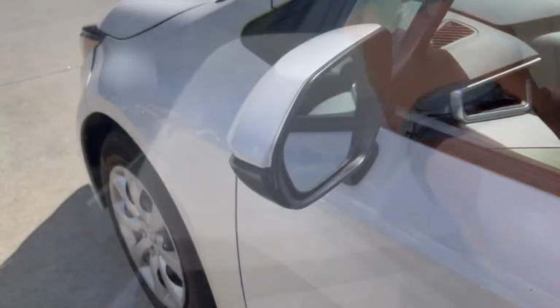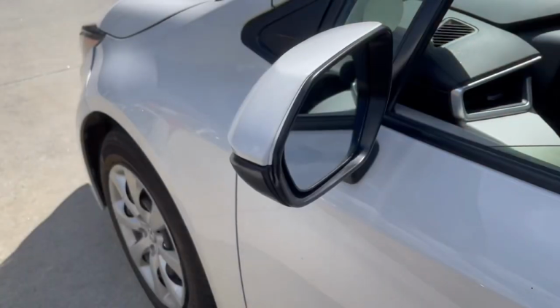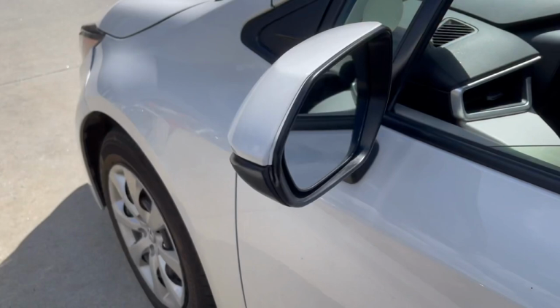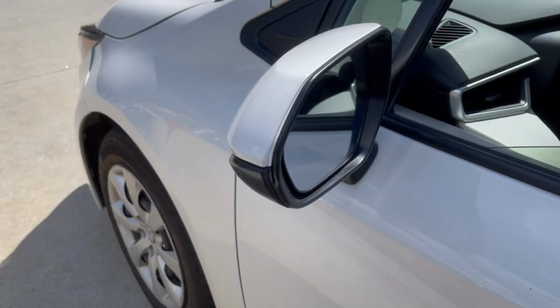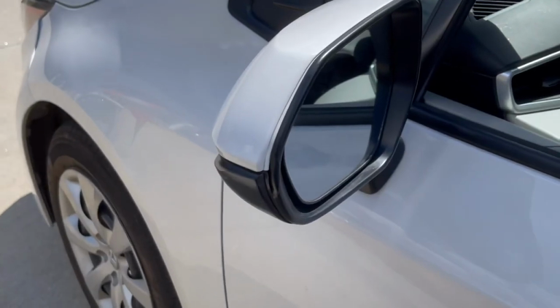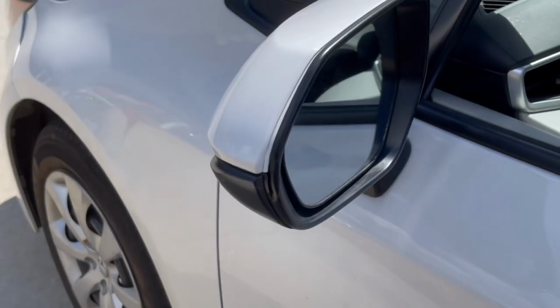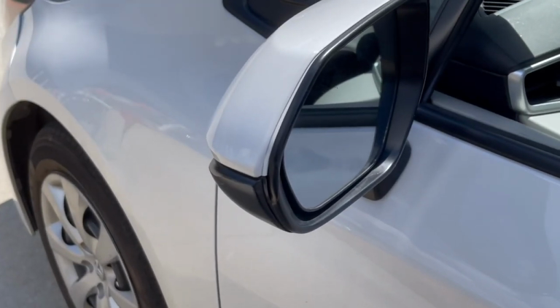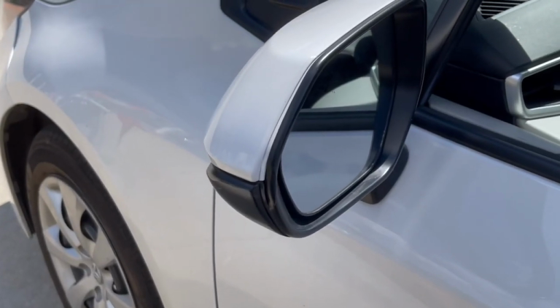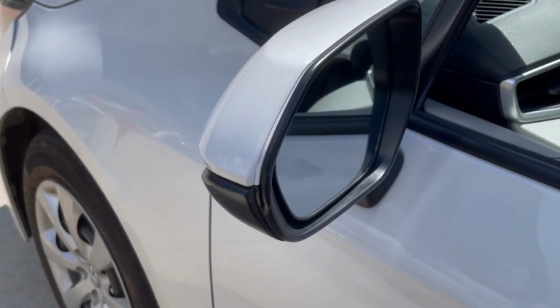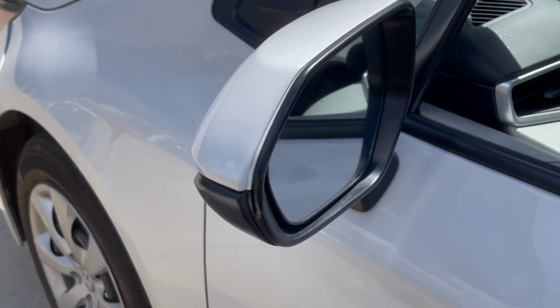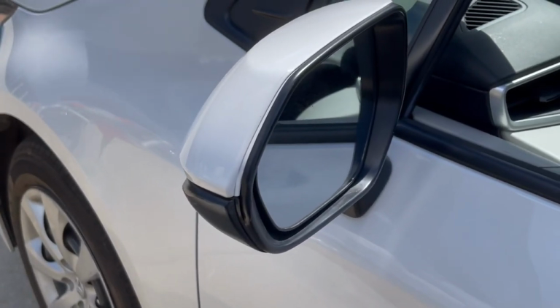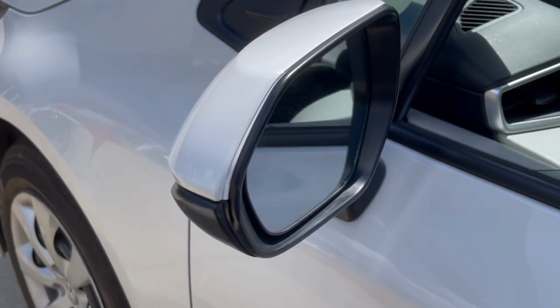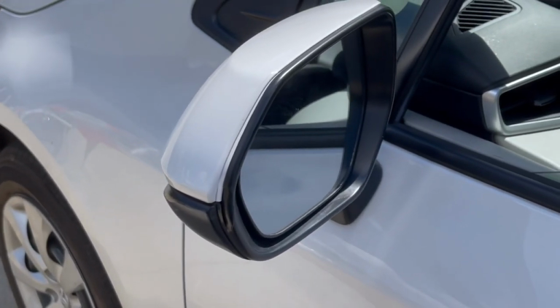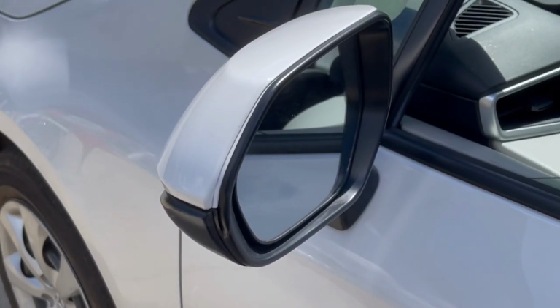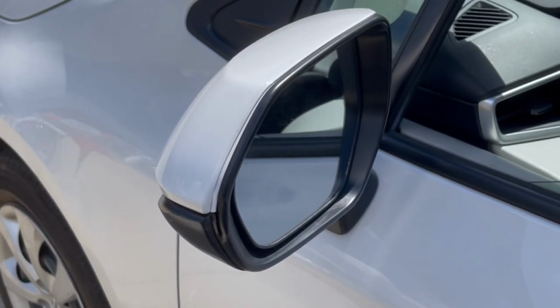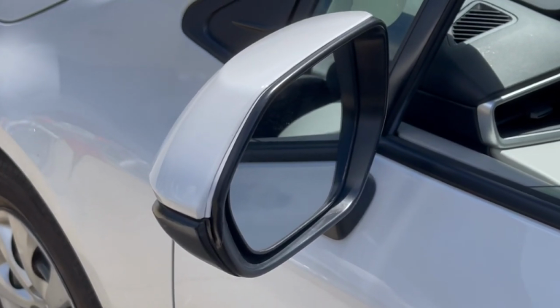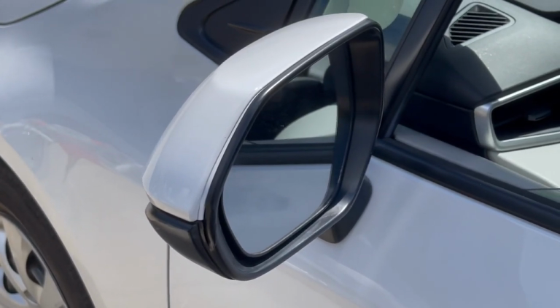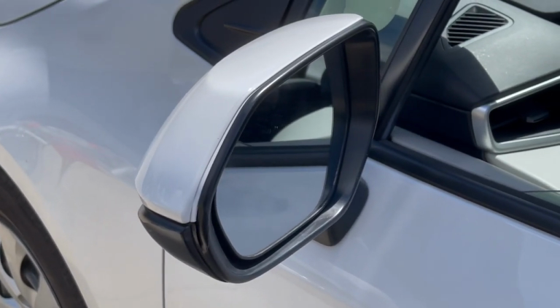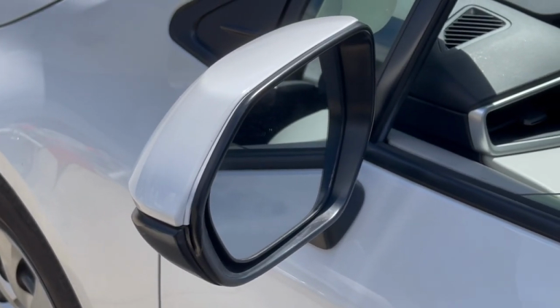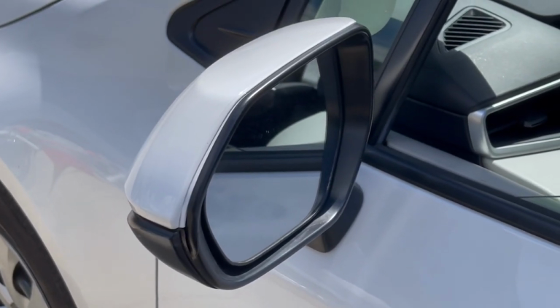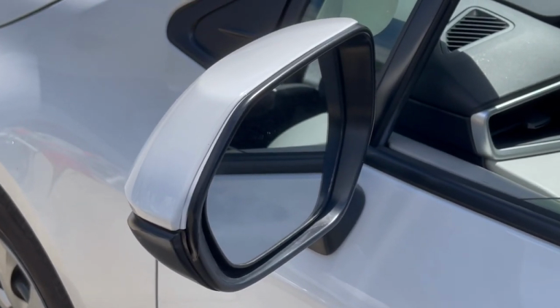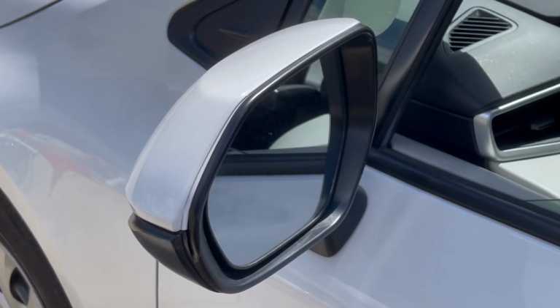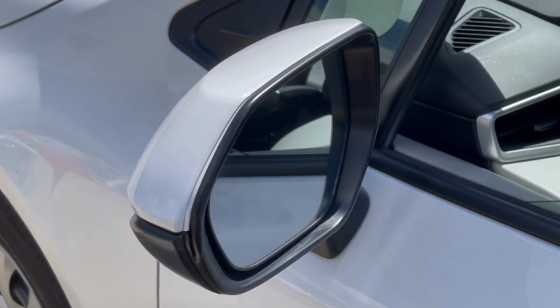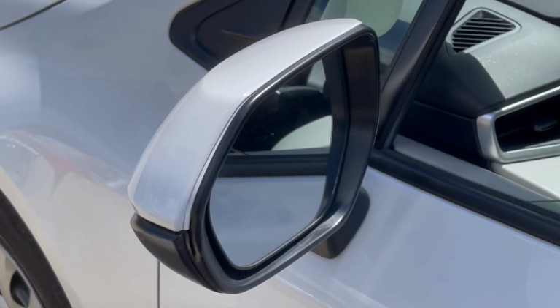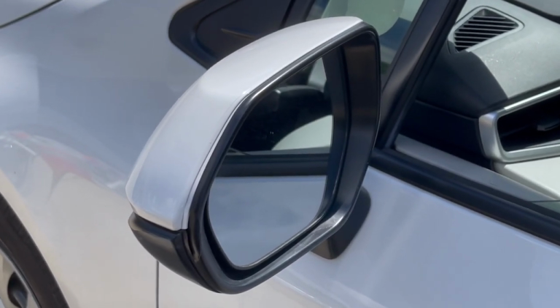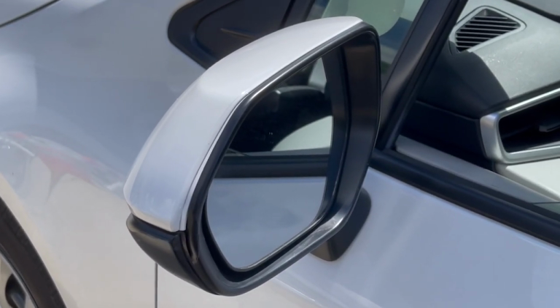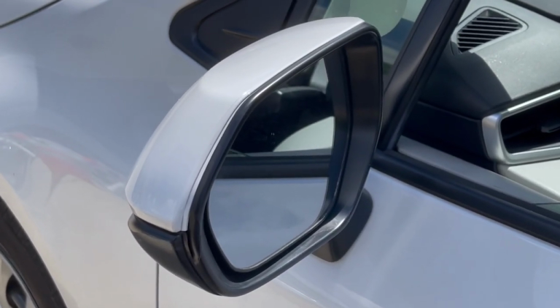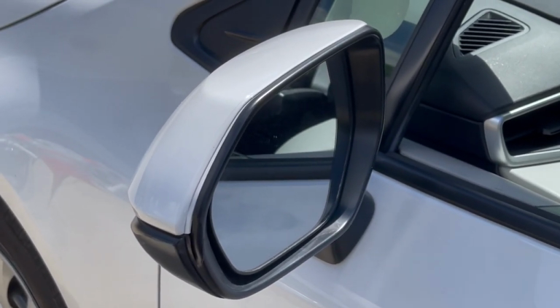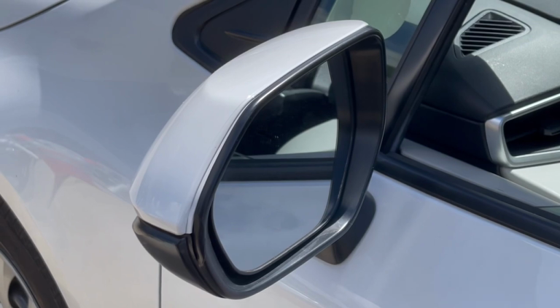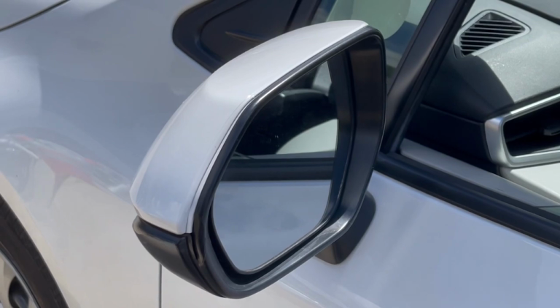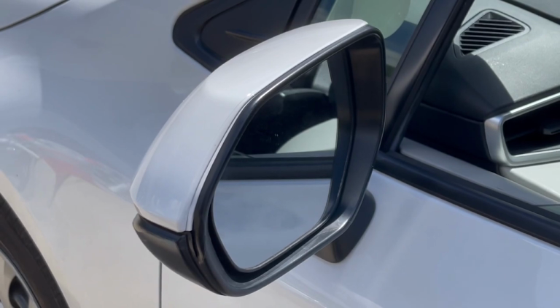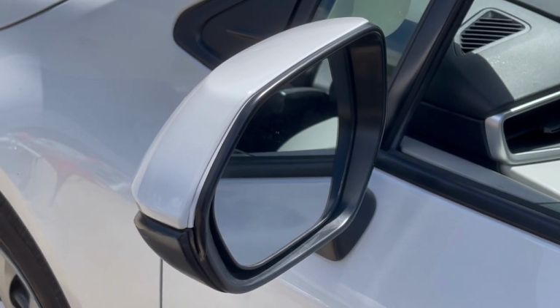All right, here it is — the finished product, a do-it-yourself repair. Please come visit us at Hayward Allen Toyota.